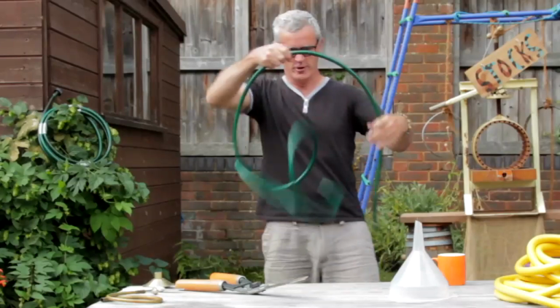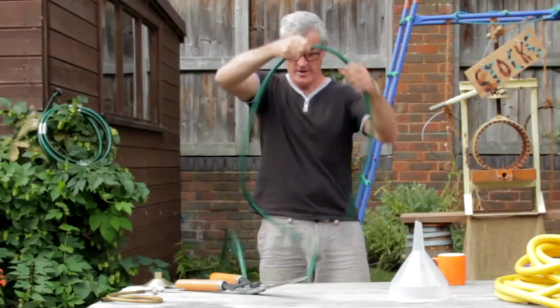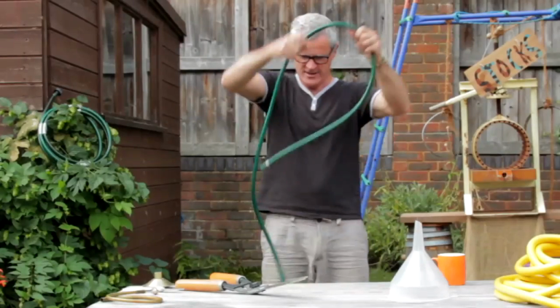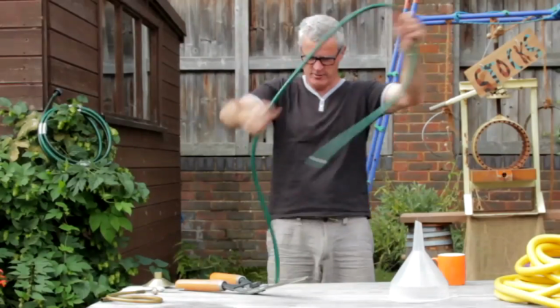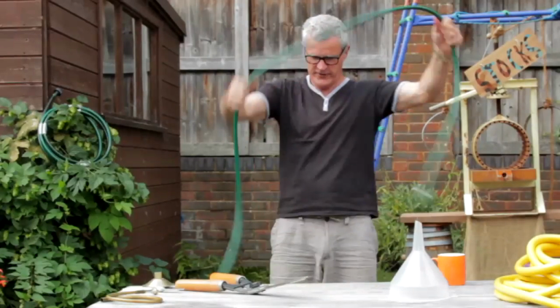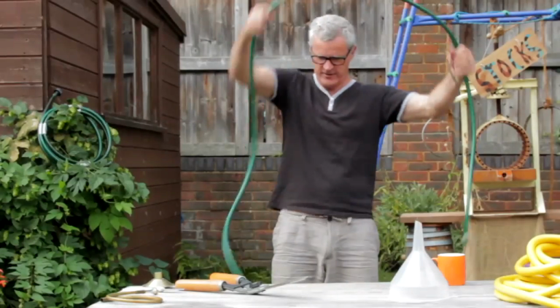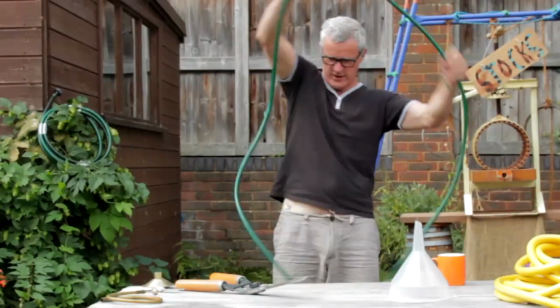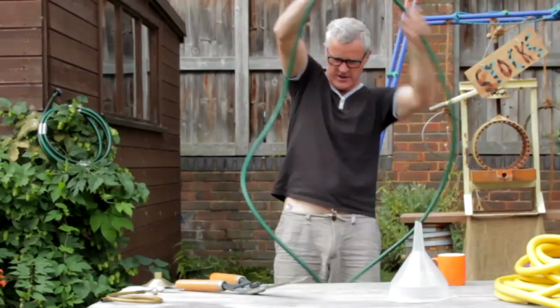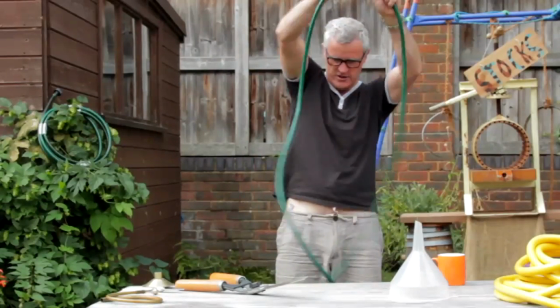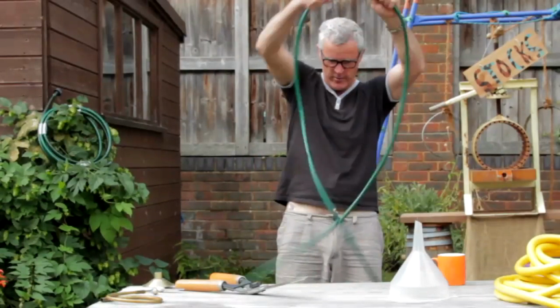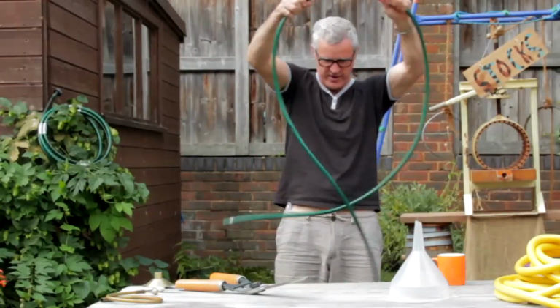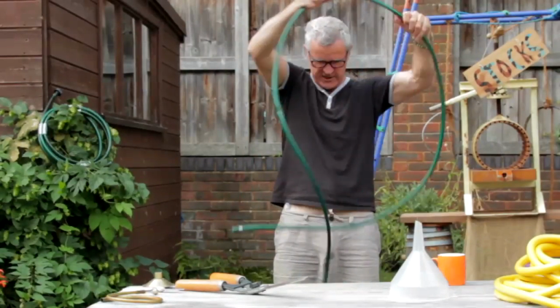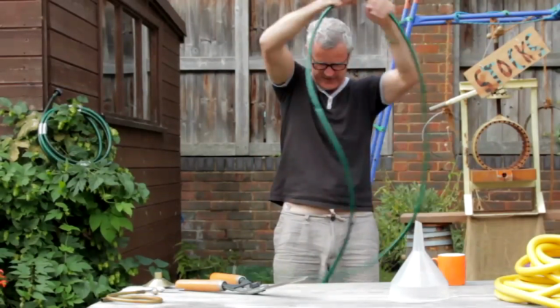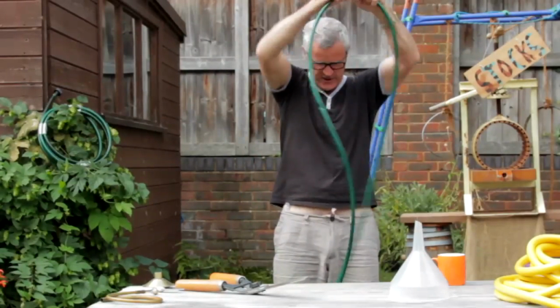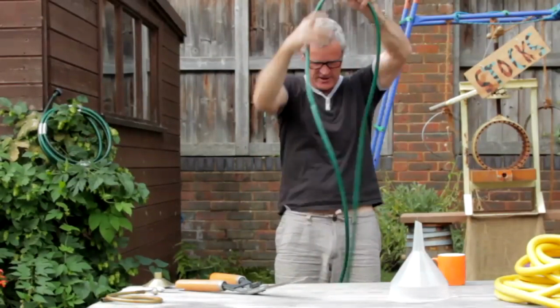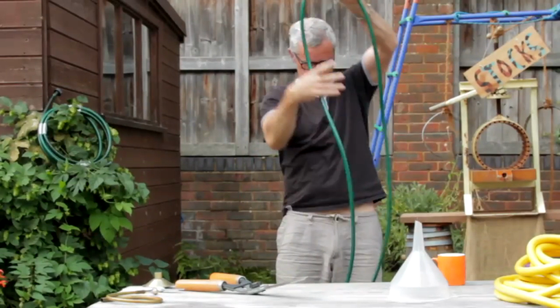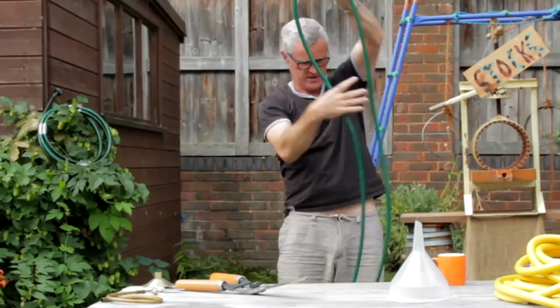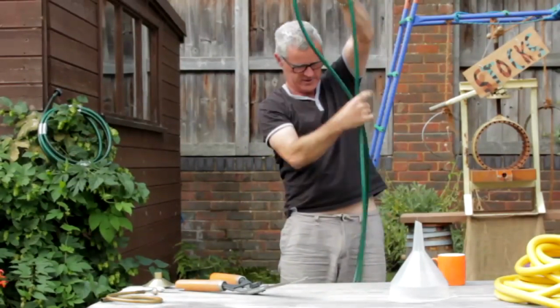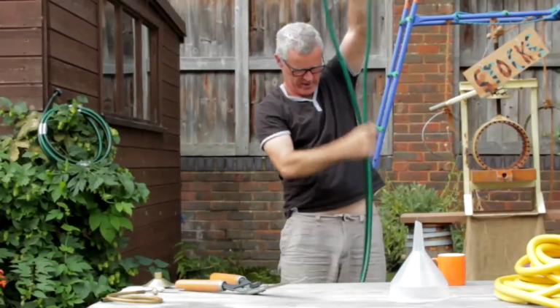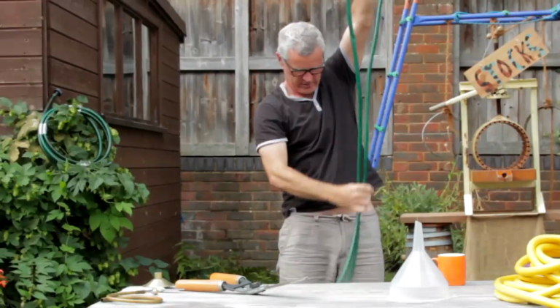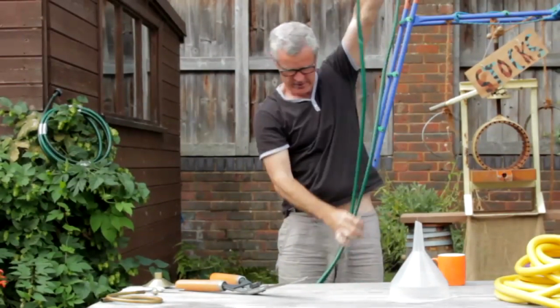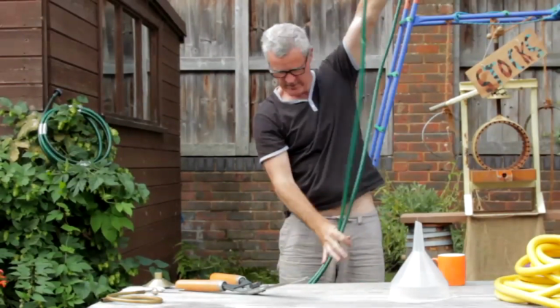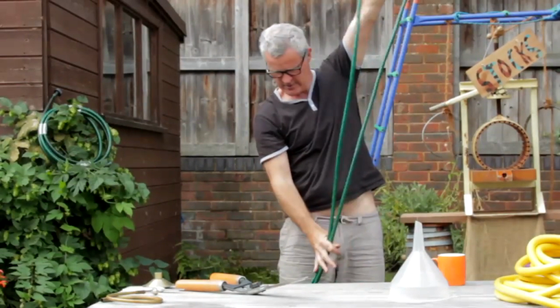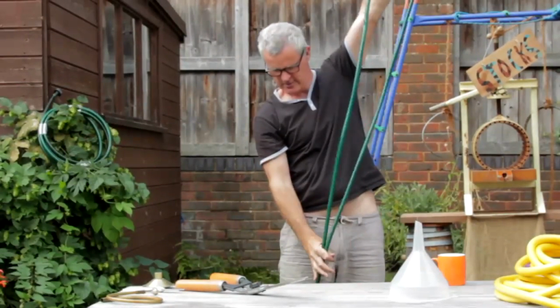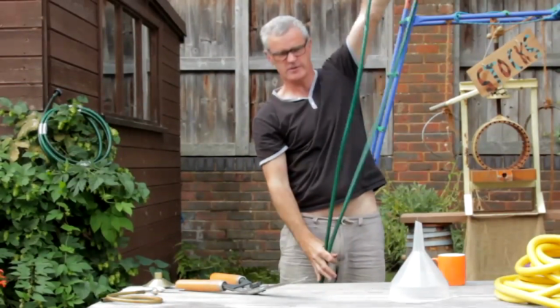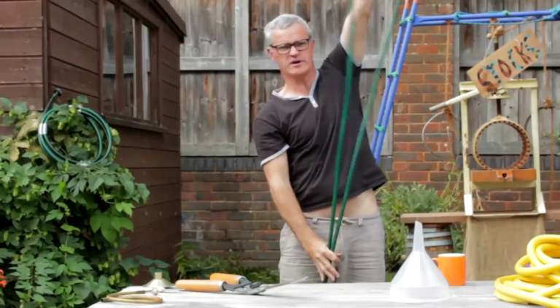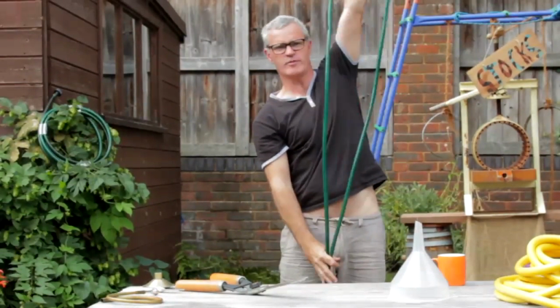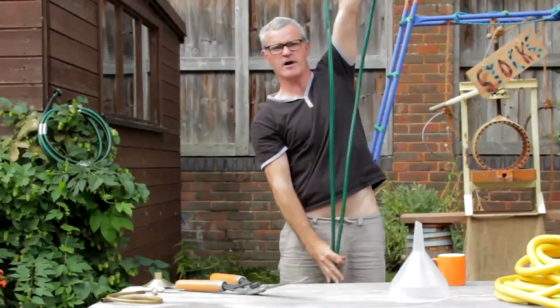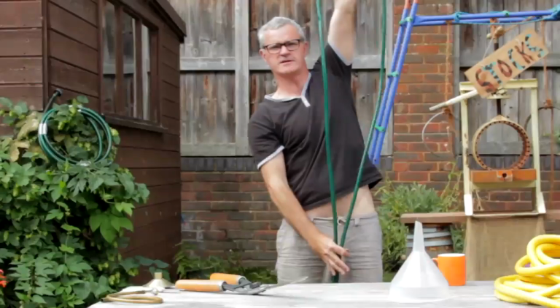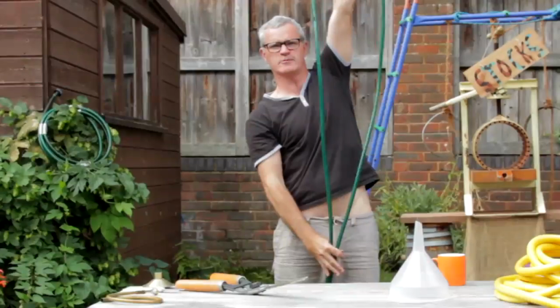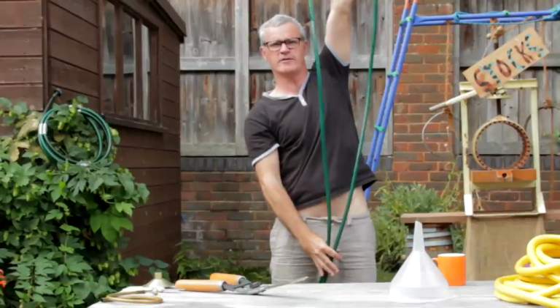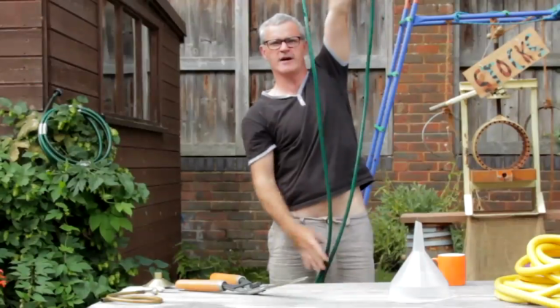I've got 12 feet of garden hose. I'm about 6 feet, and that's about twice my height, so we're there.